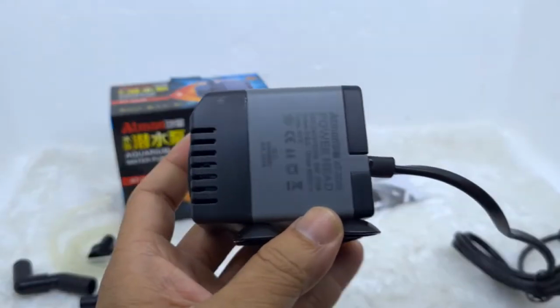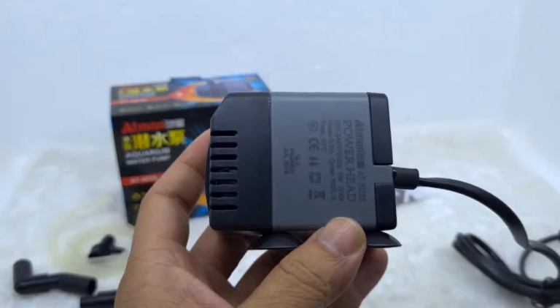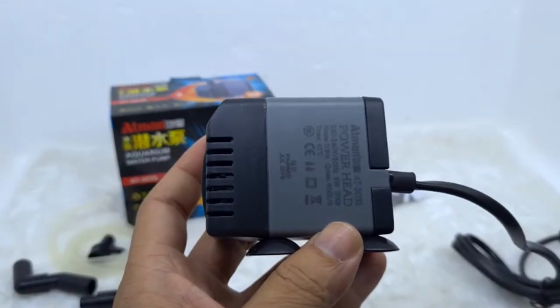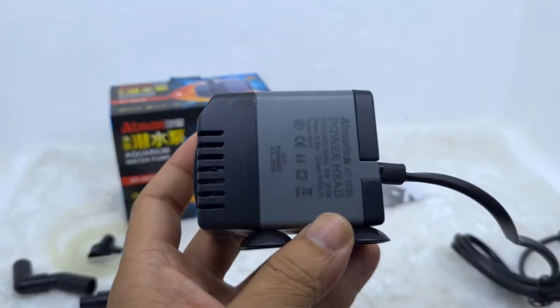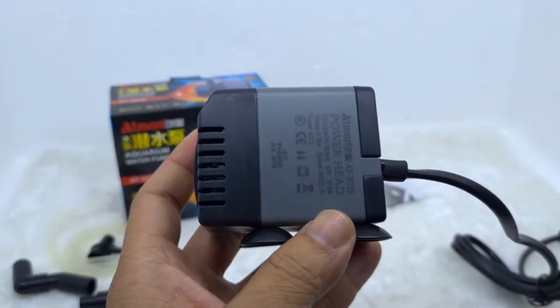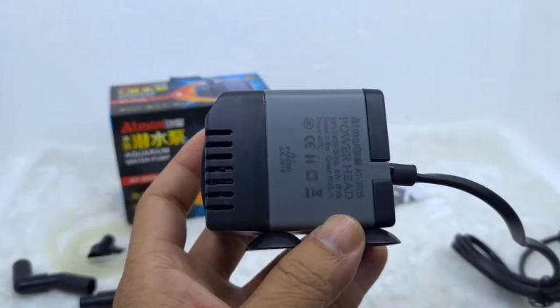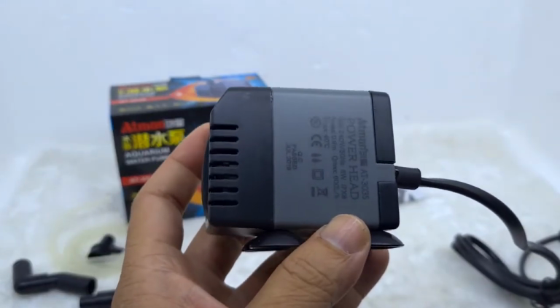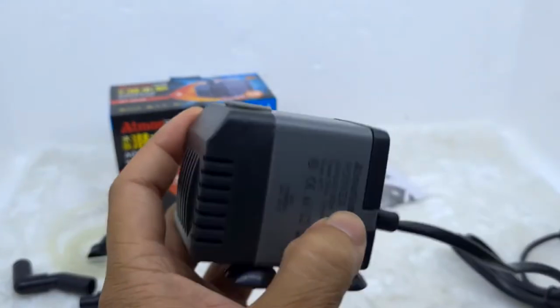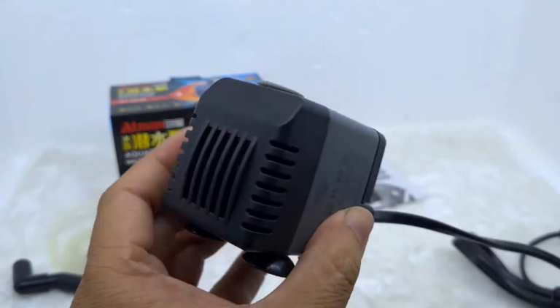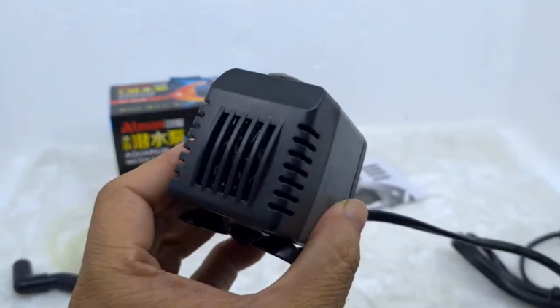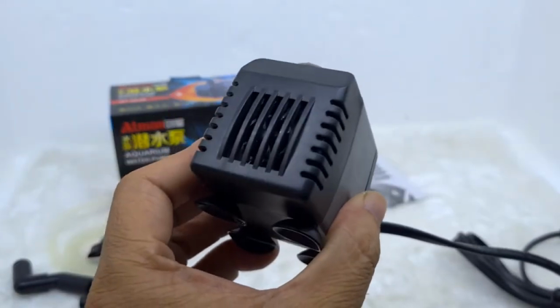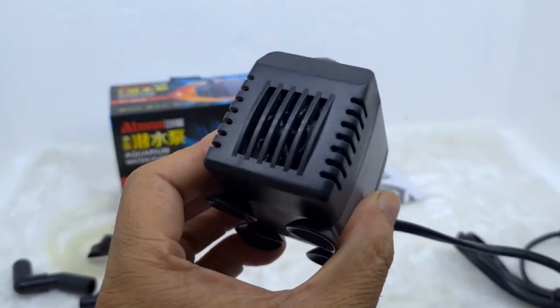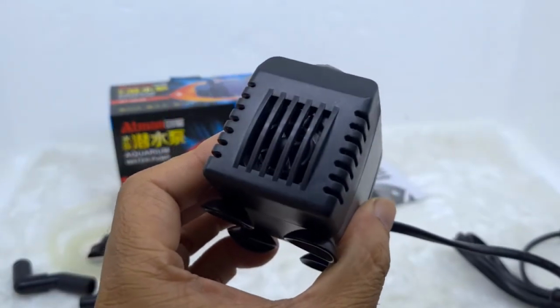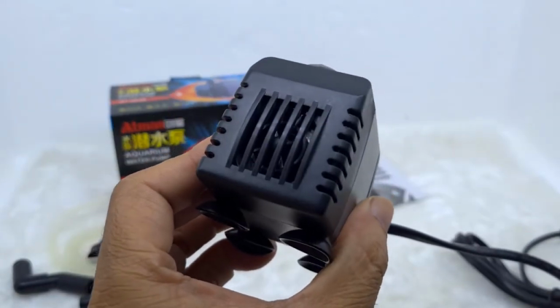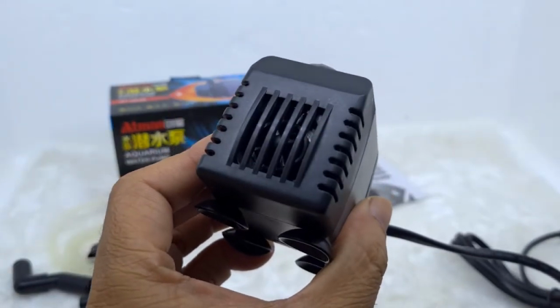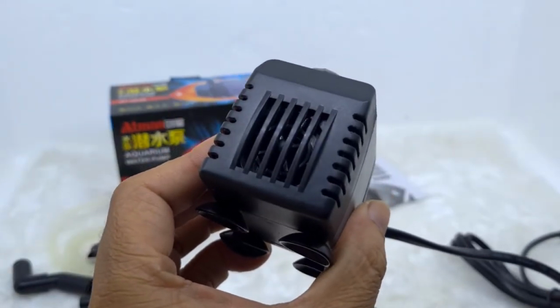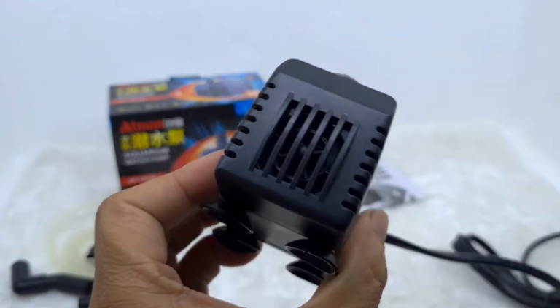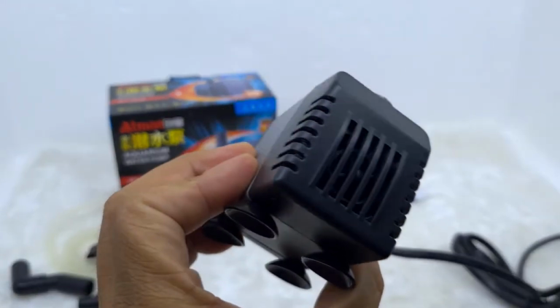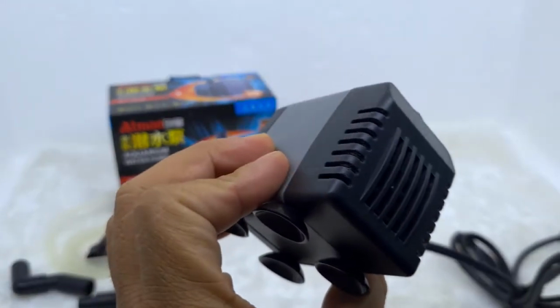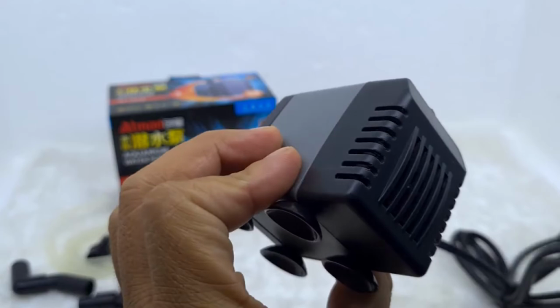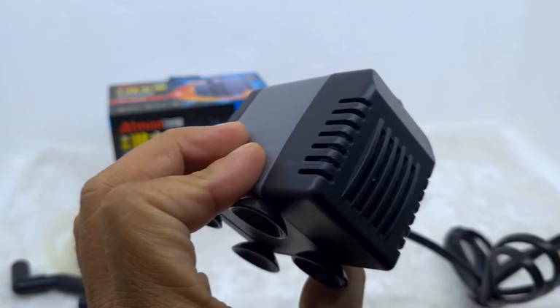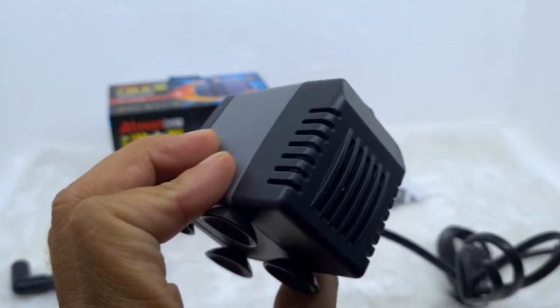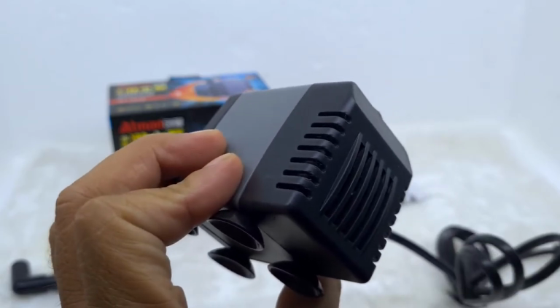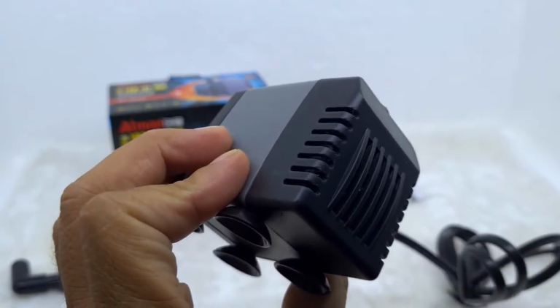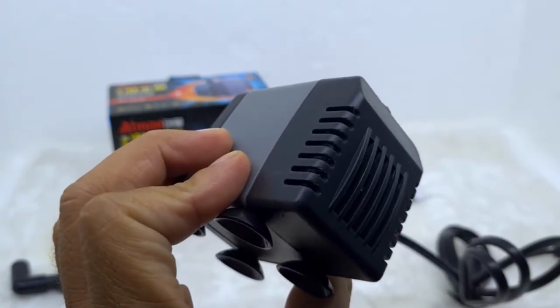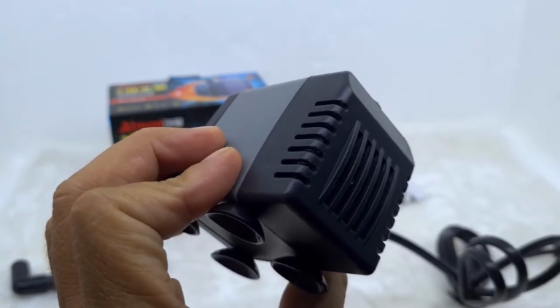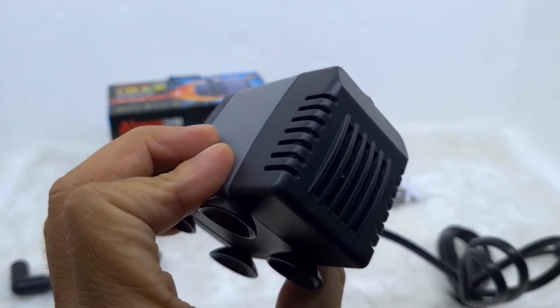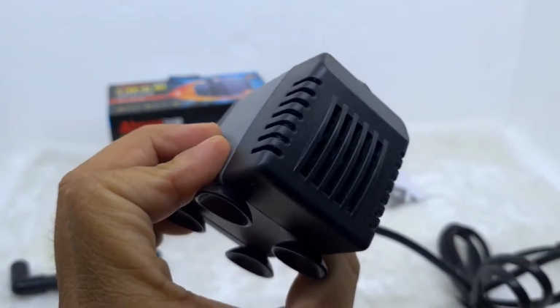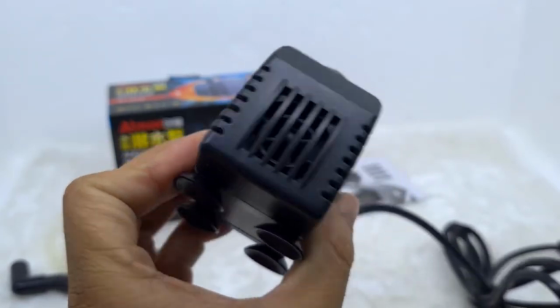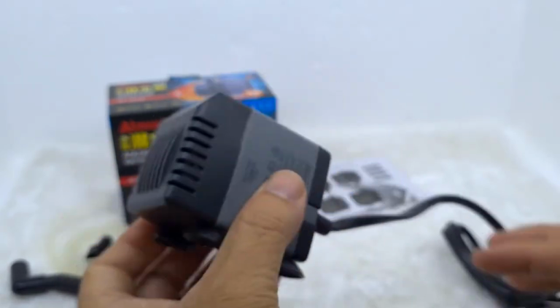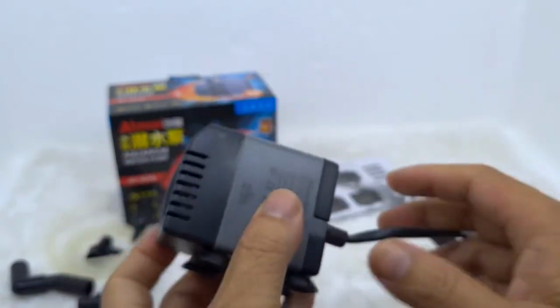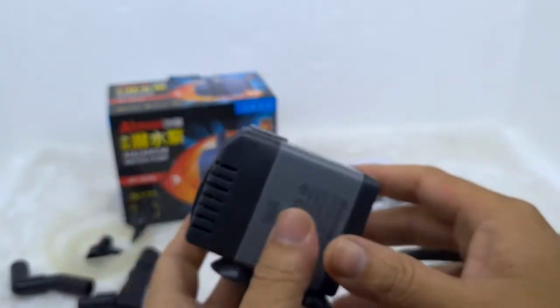Về hình thức của máy, mình thấy là chắc chắn cứng cáp hơn so với các dòng máy bơm khác.